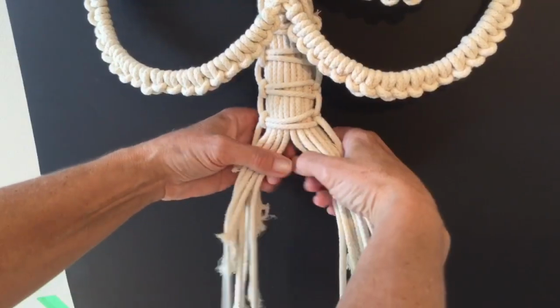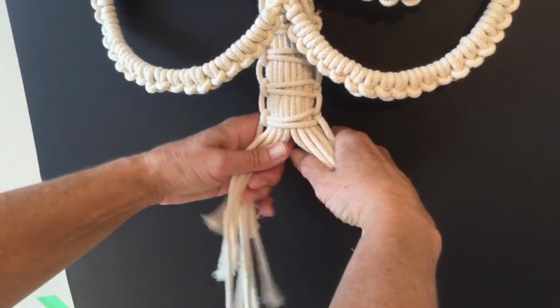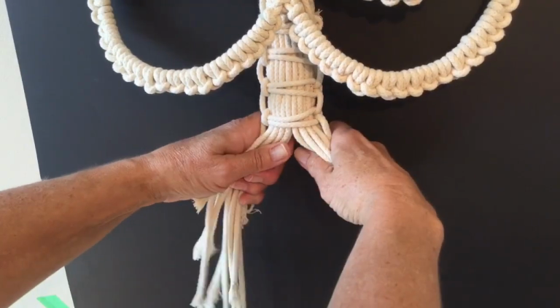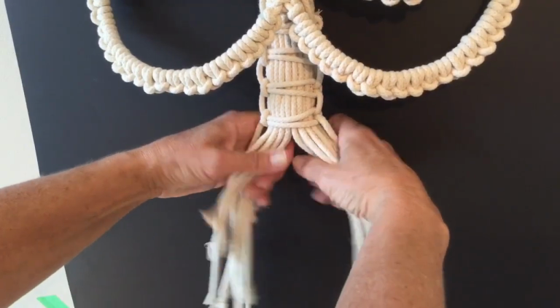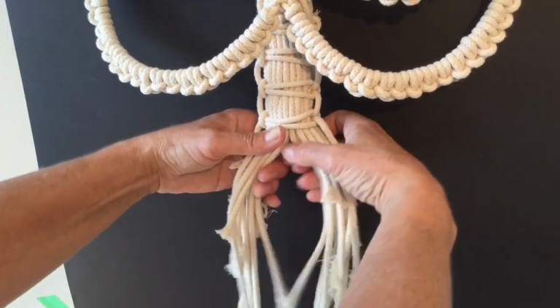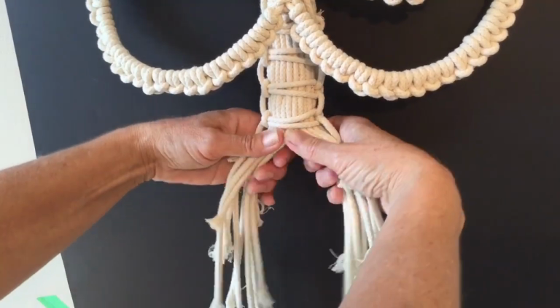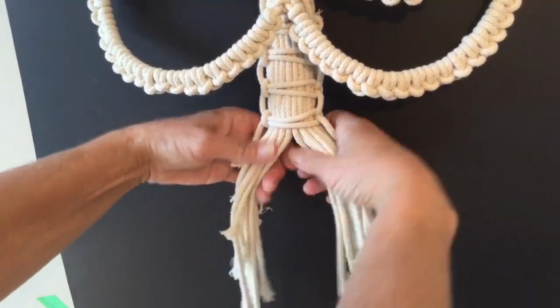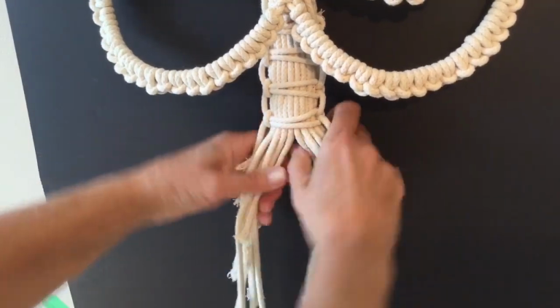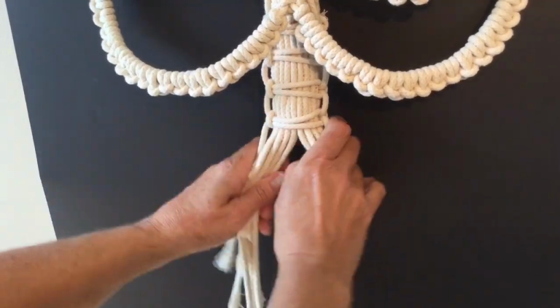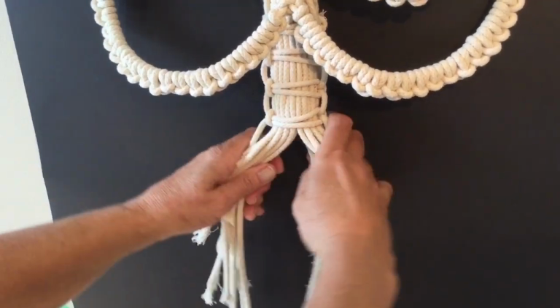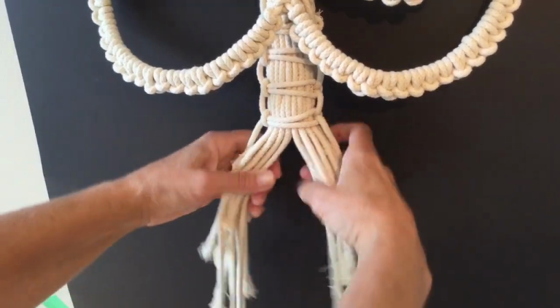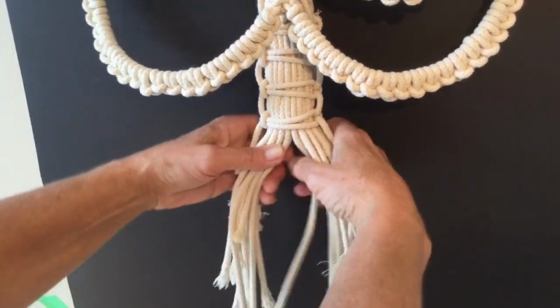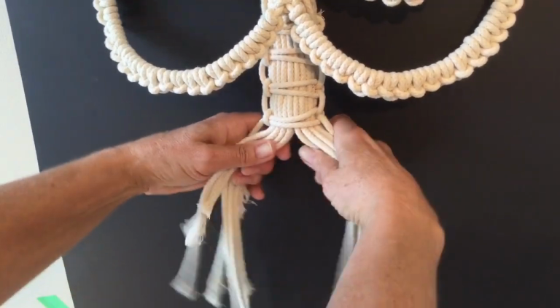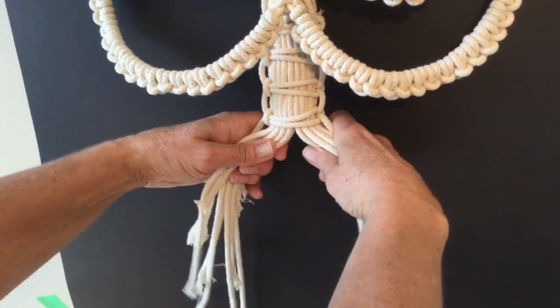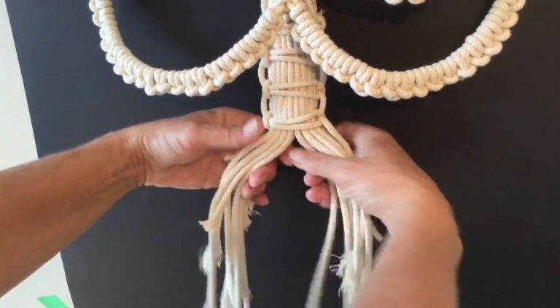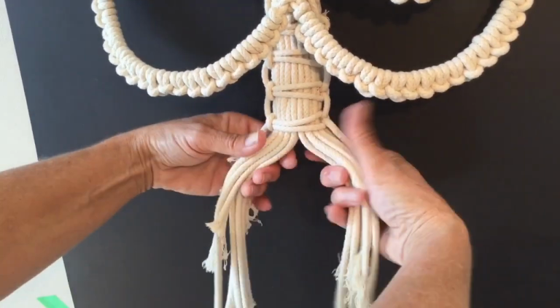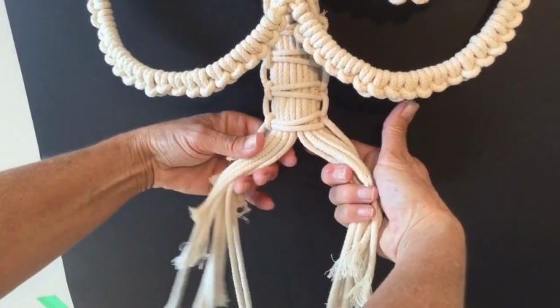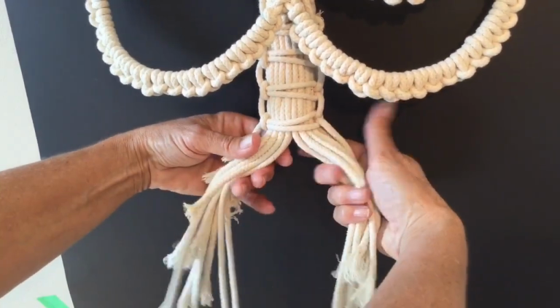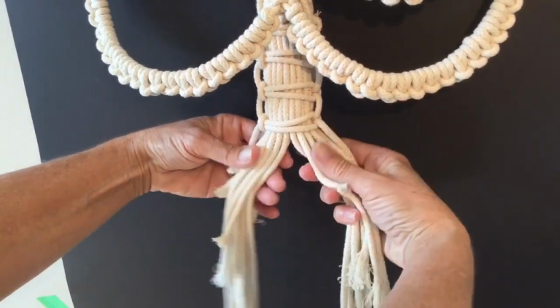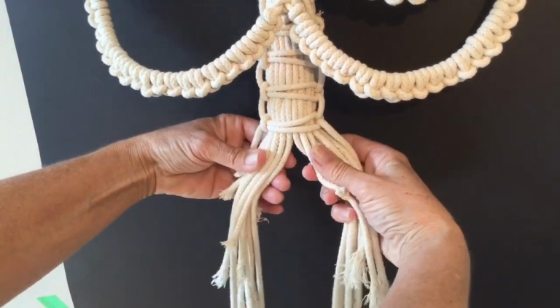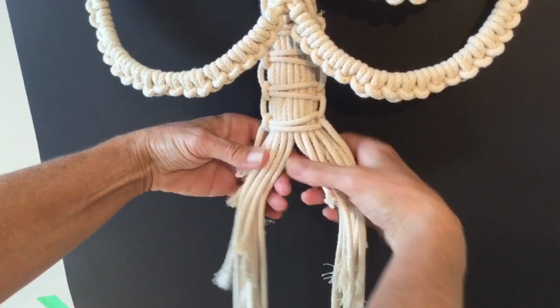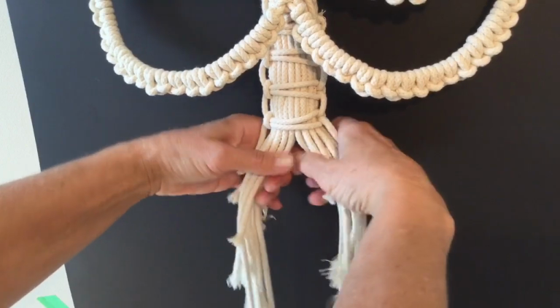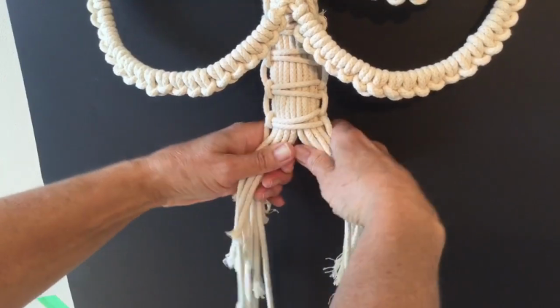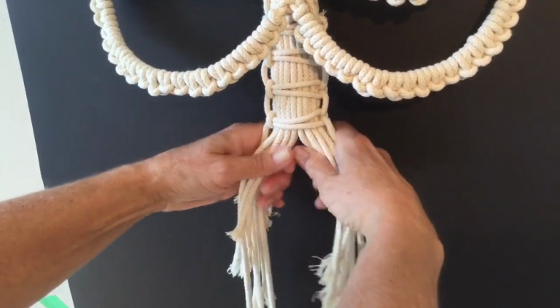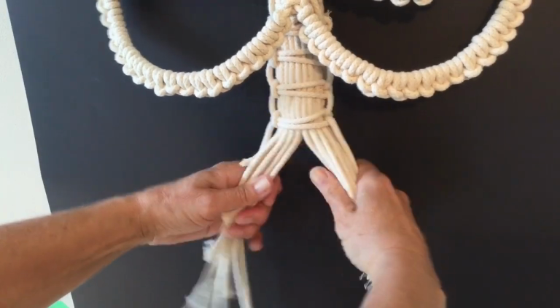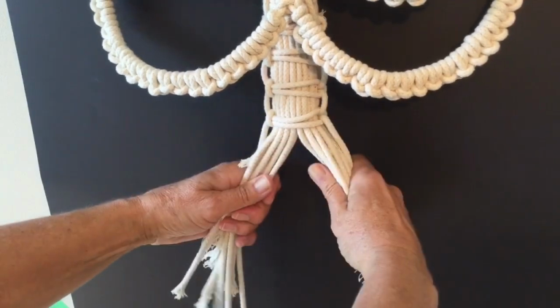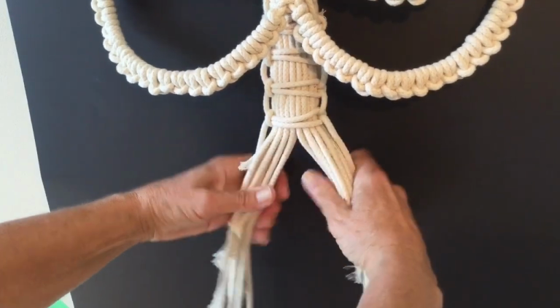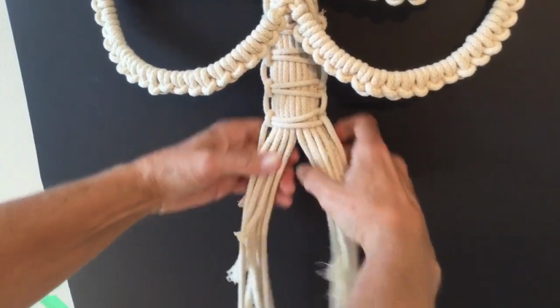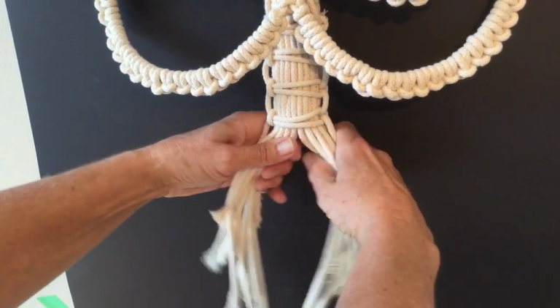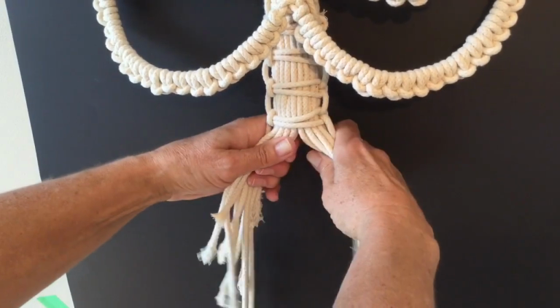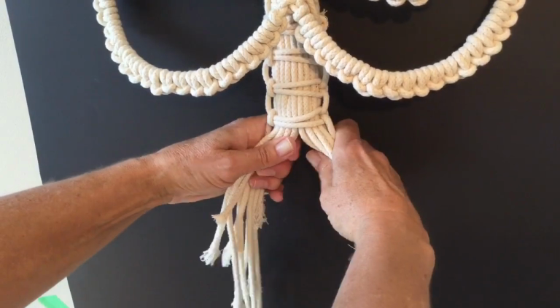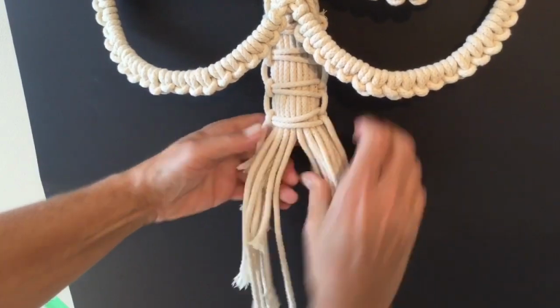Now split all these approximately in half. I'm not going to try to count them — approximation is fine.